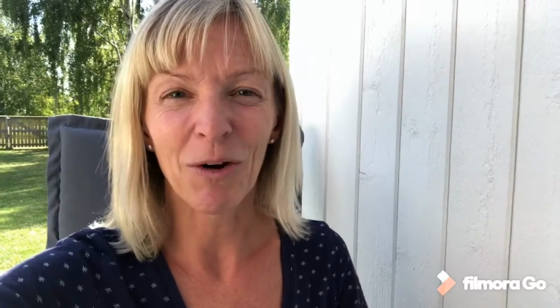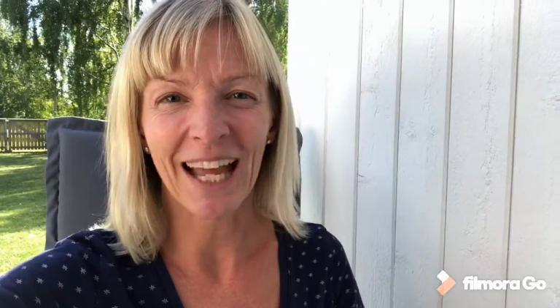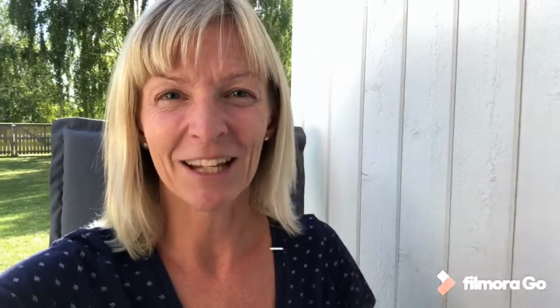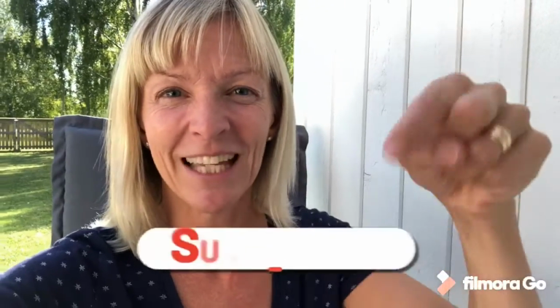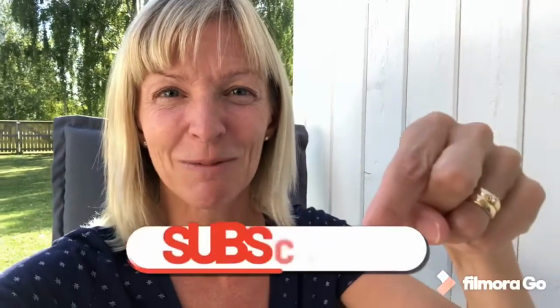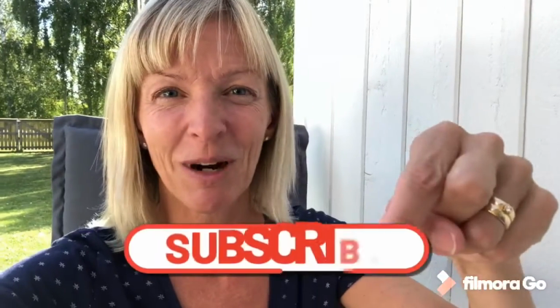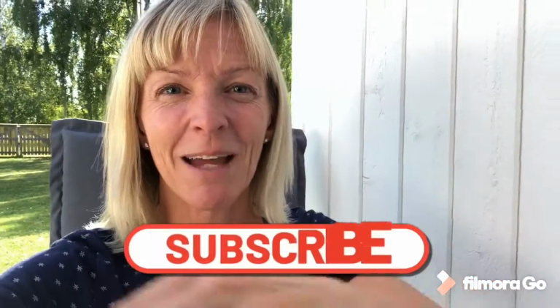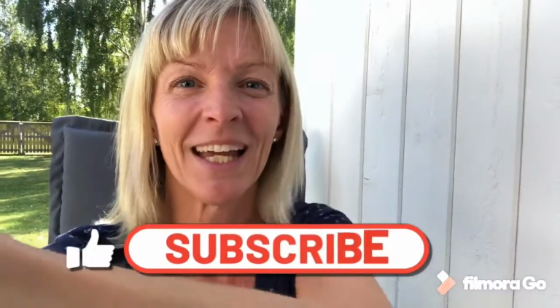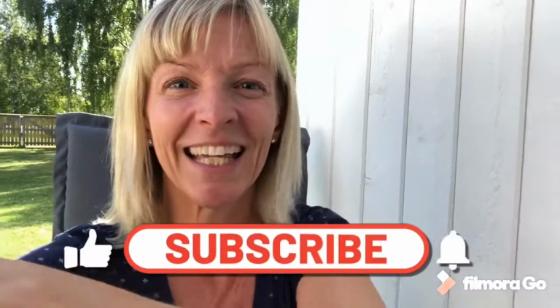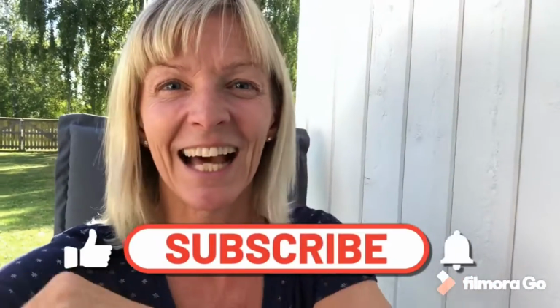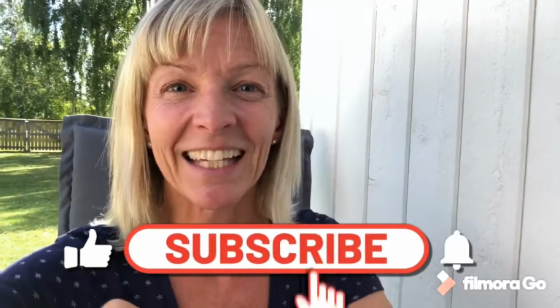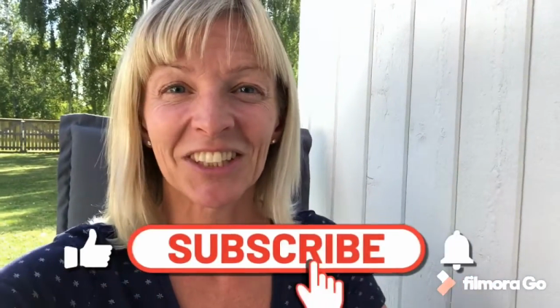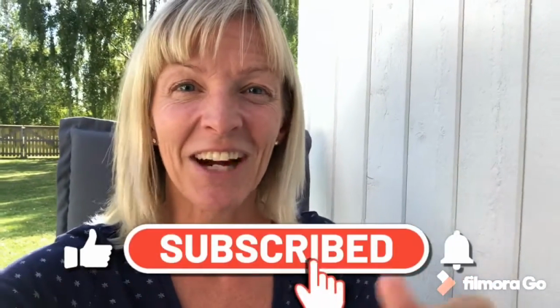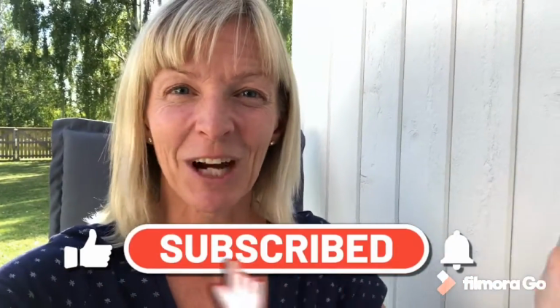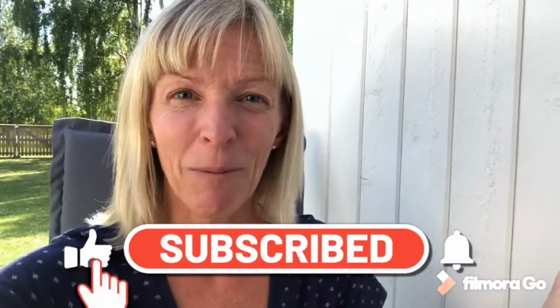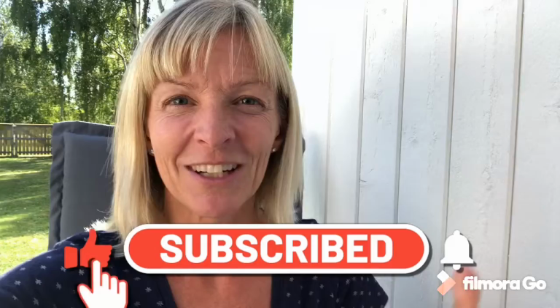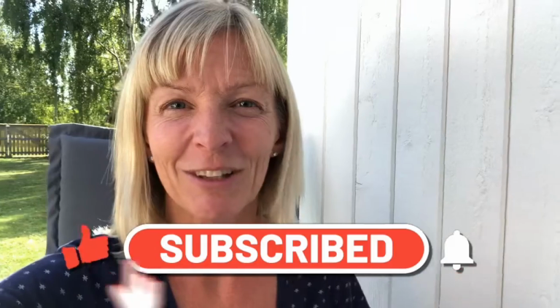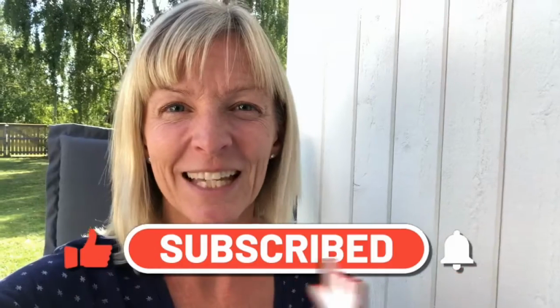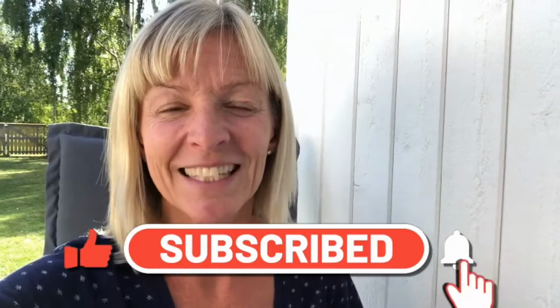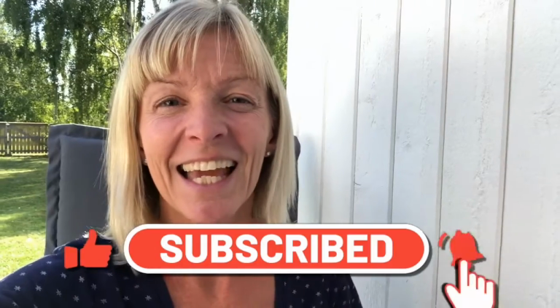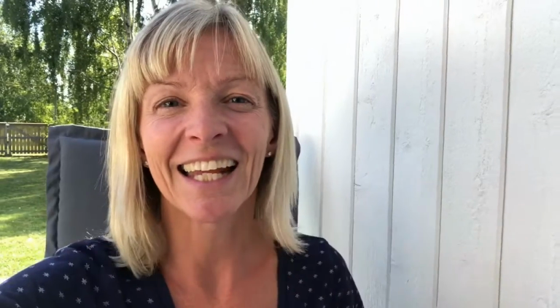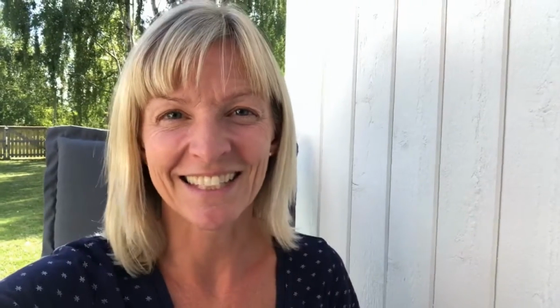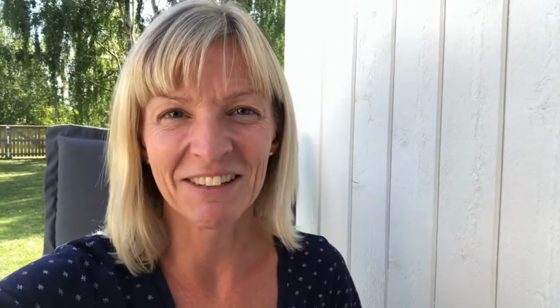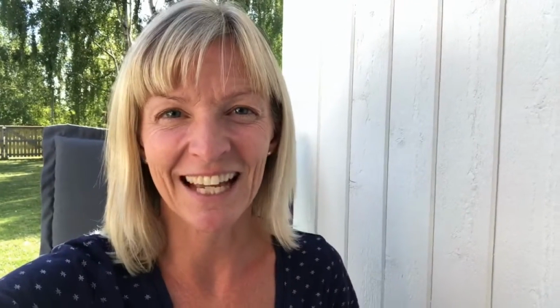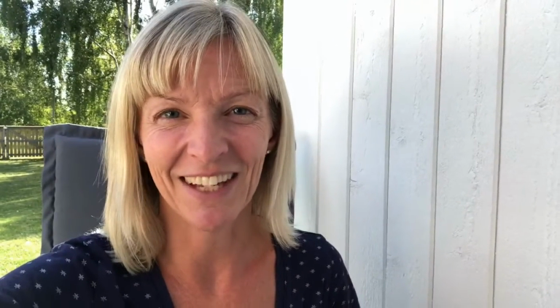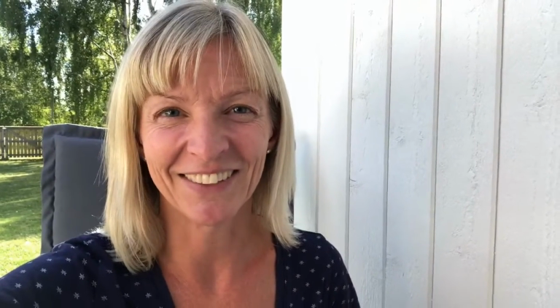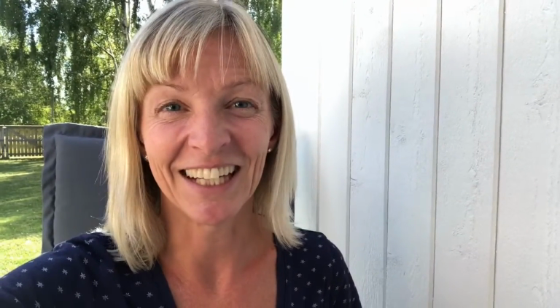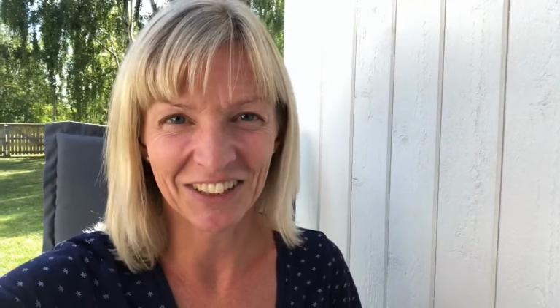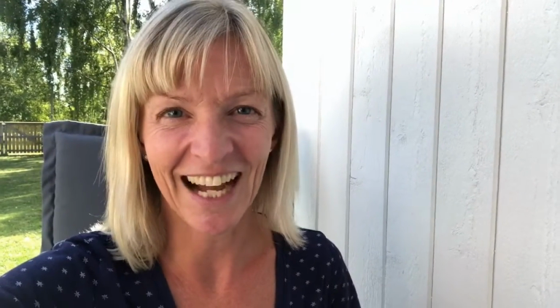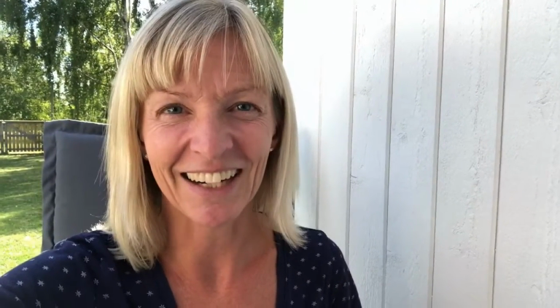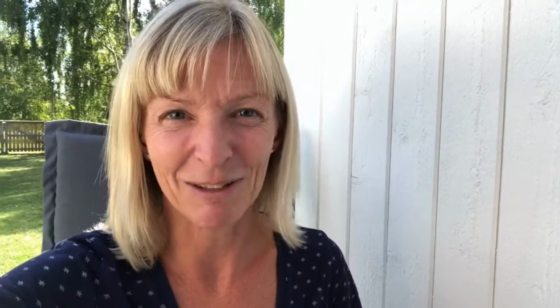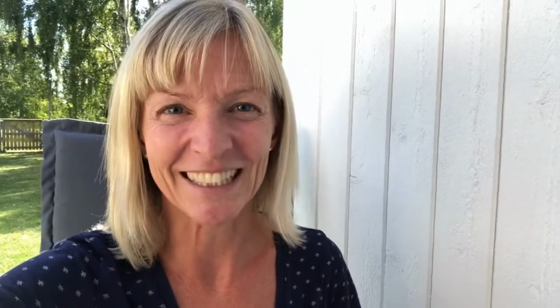Okay, so hit subscribe, hit like, share, comment, and all those things, and I'll see you in the next video. Good luck, all the best.